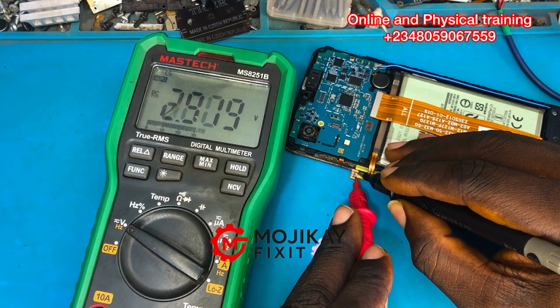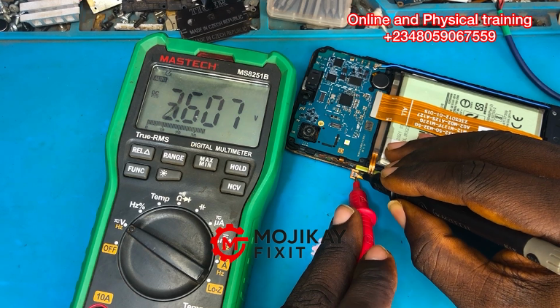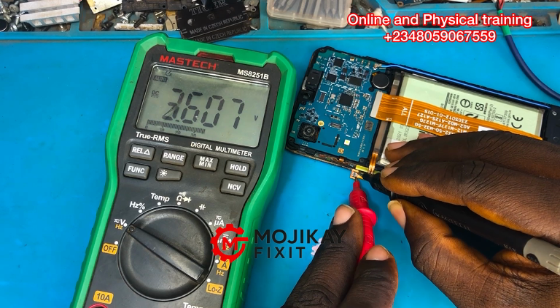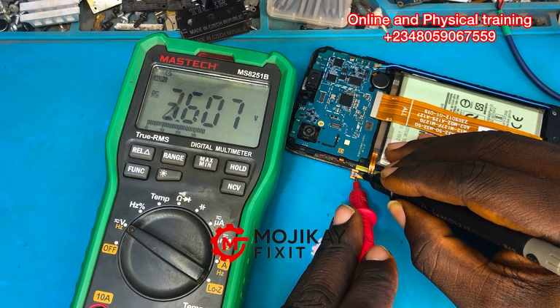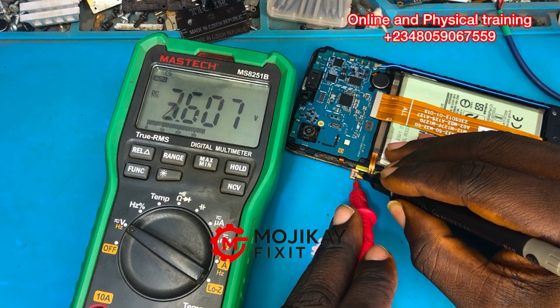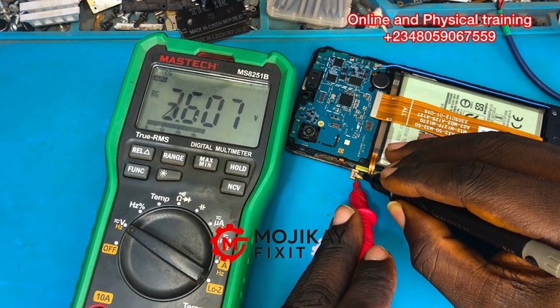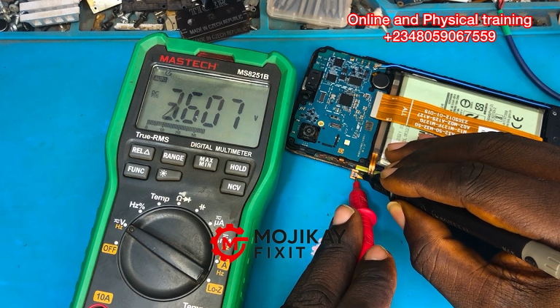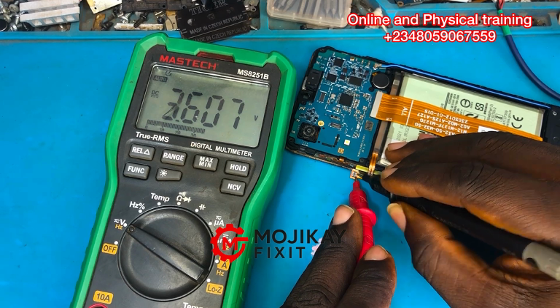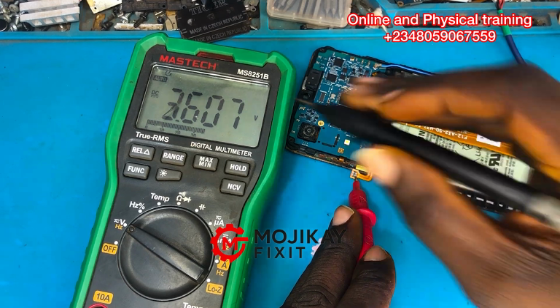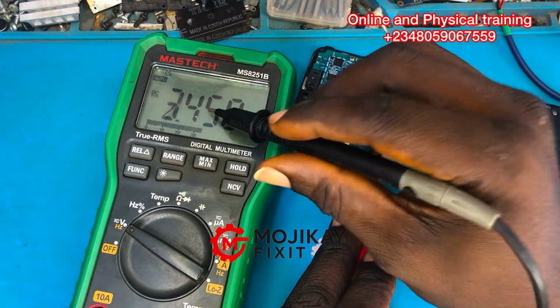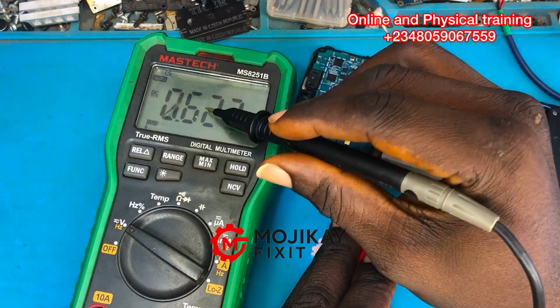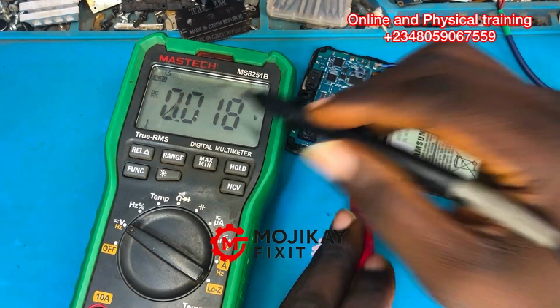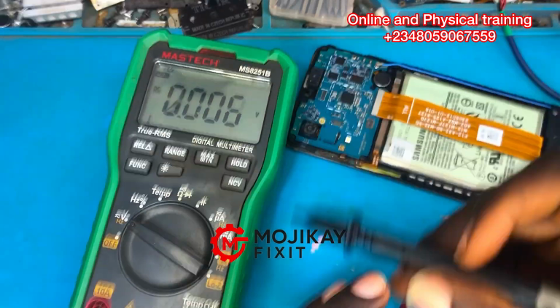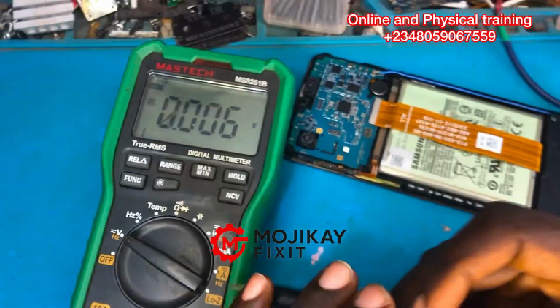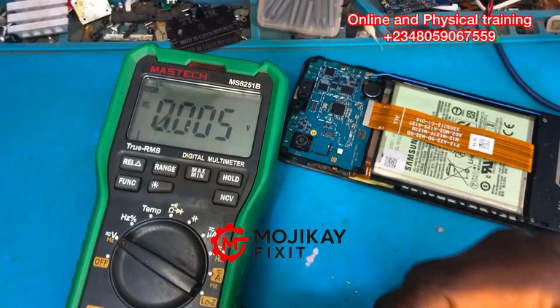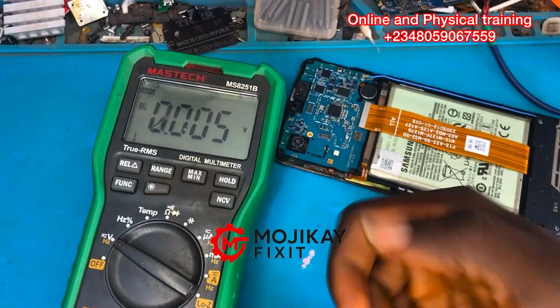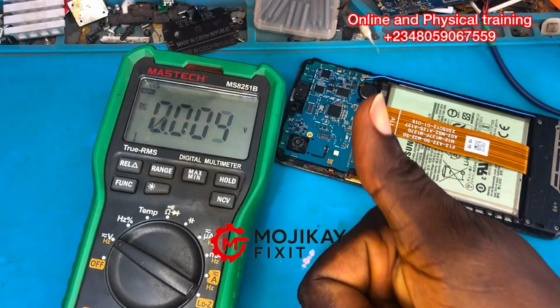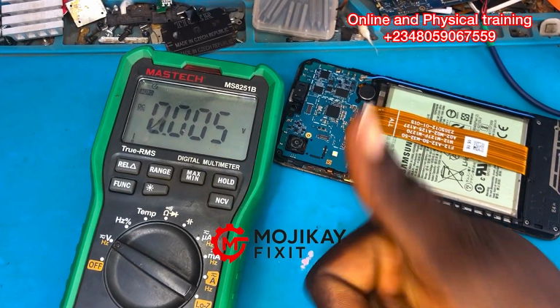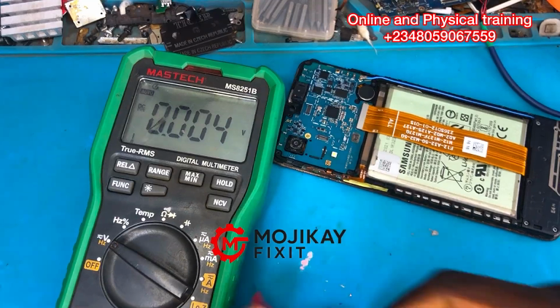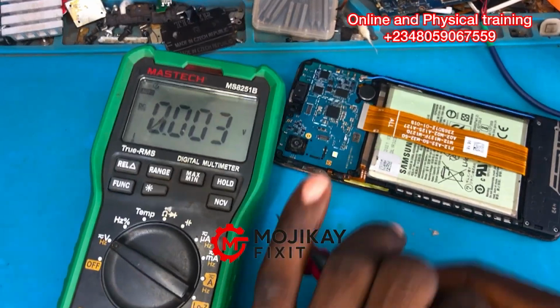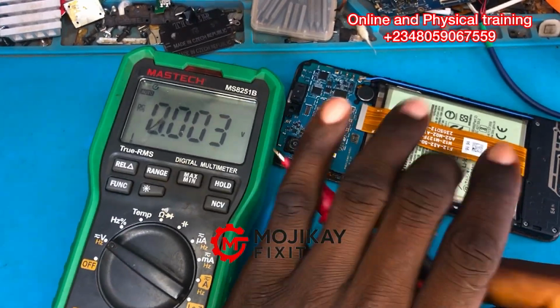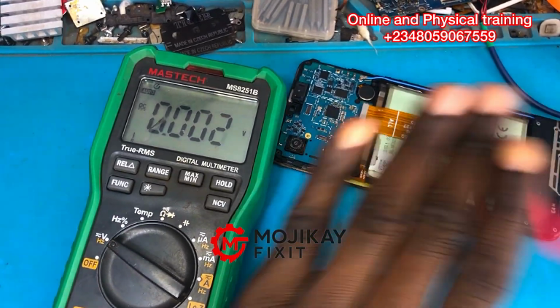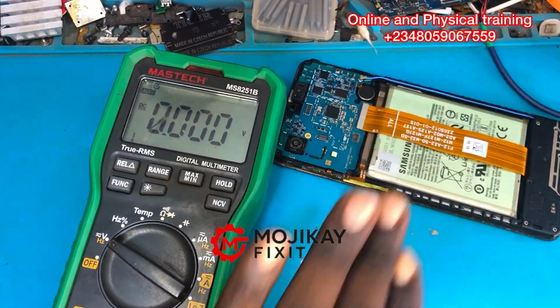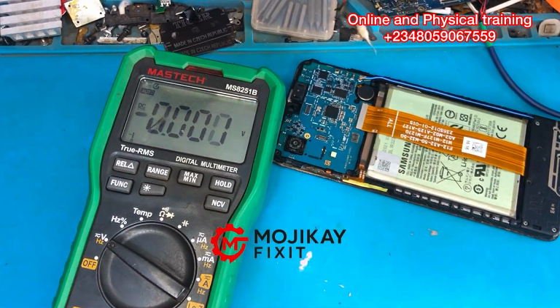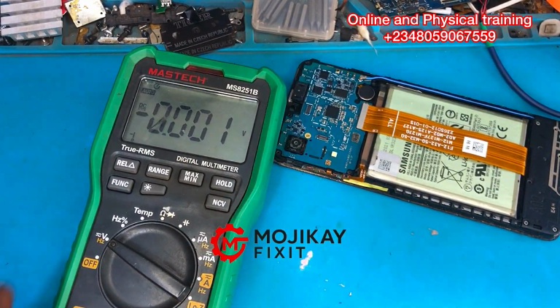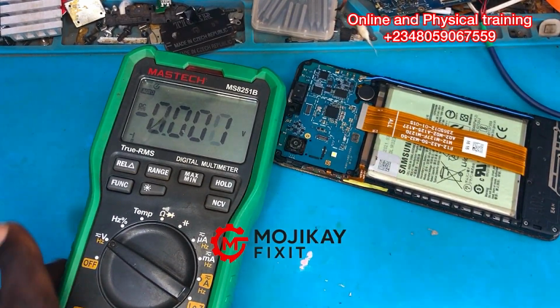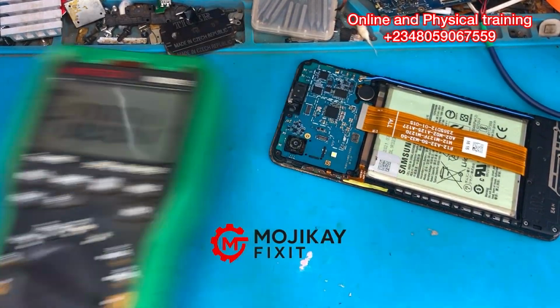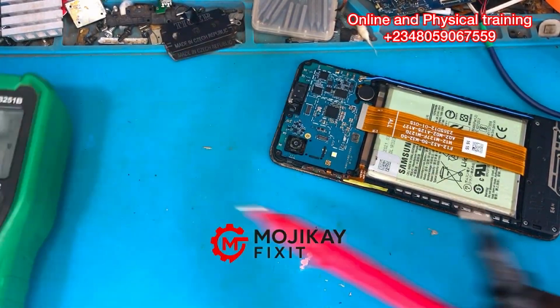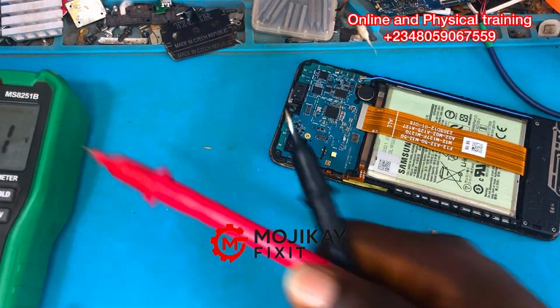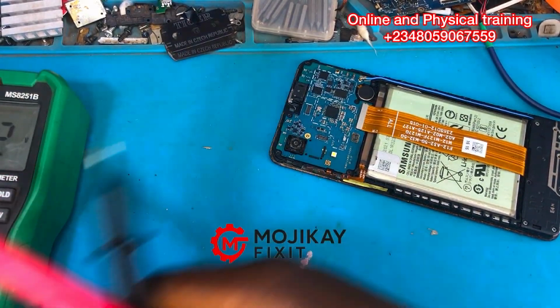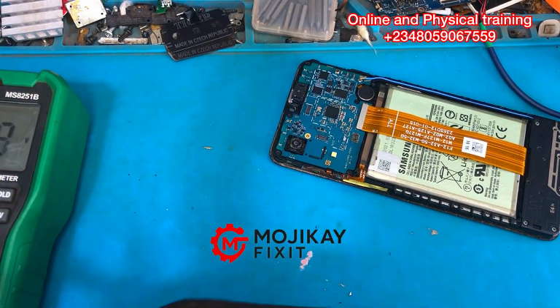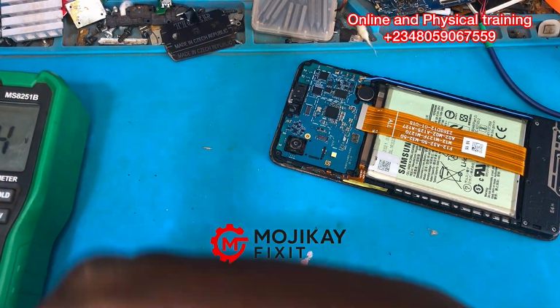Checking the voltage of the battery and that is 3.6 volts, which is a good voltage.